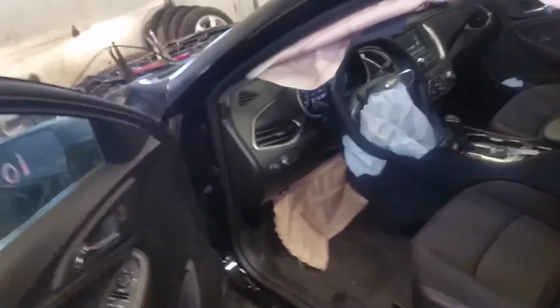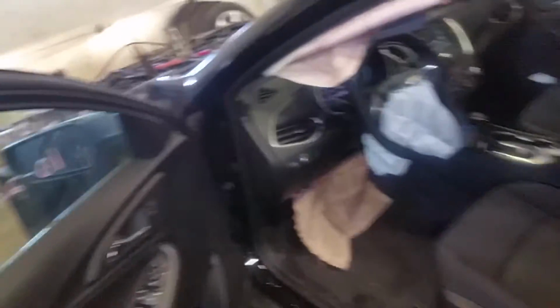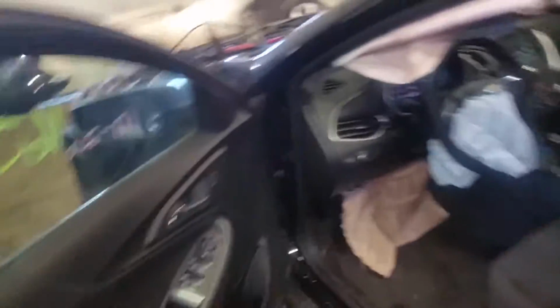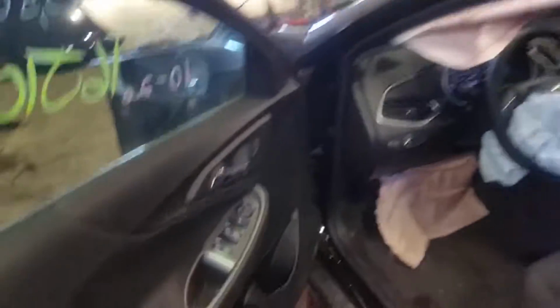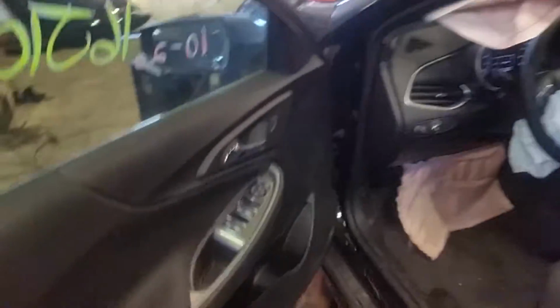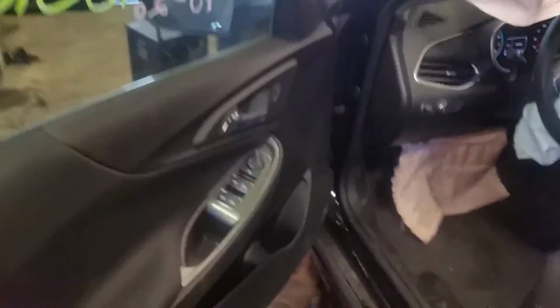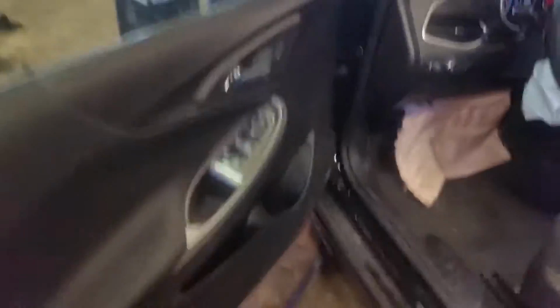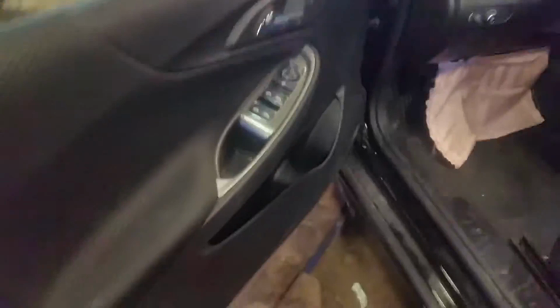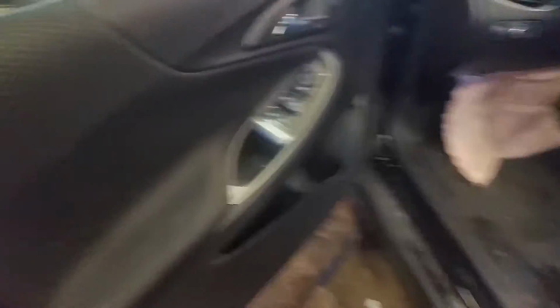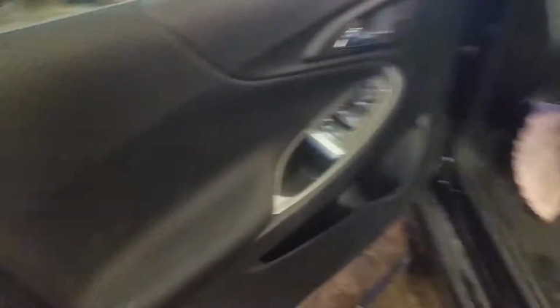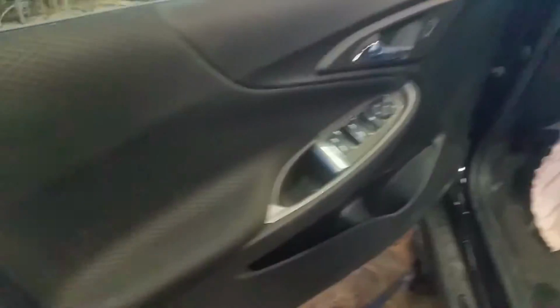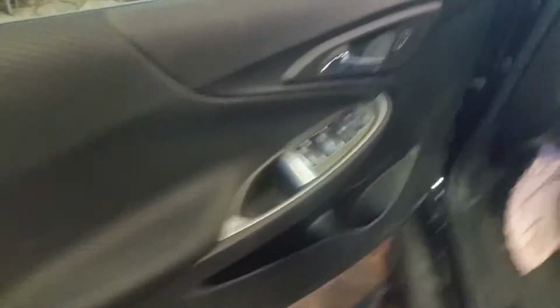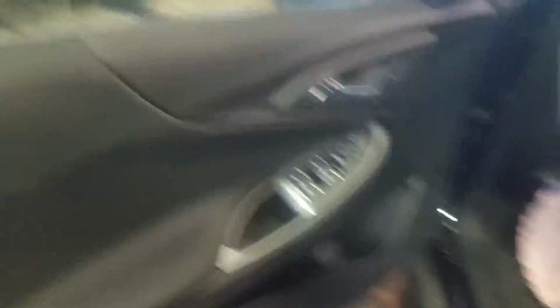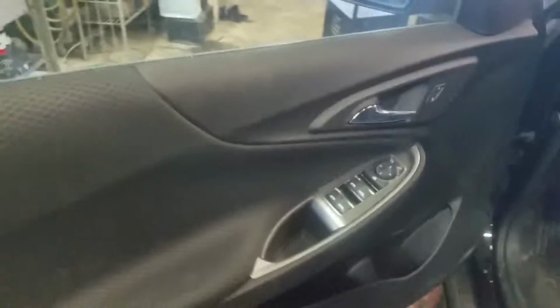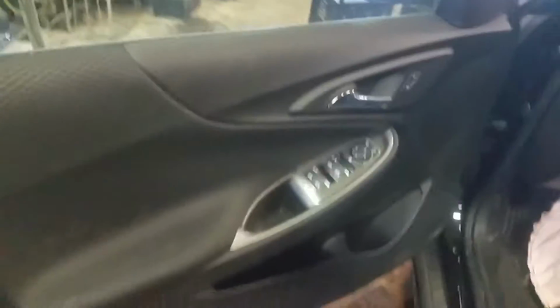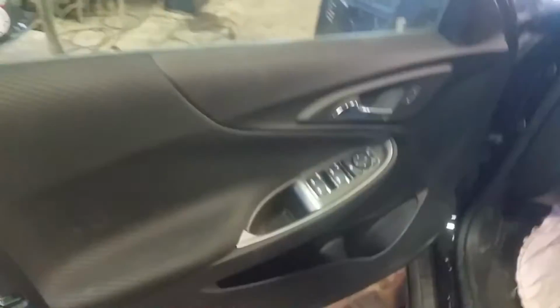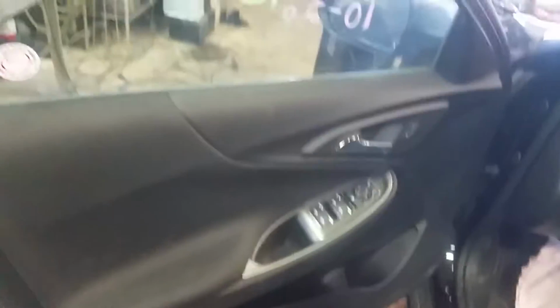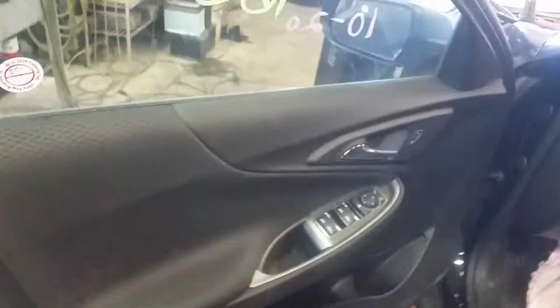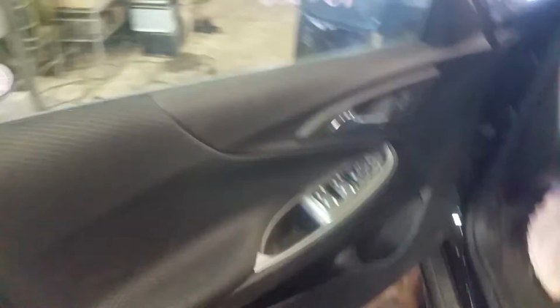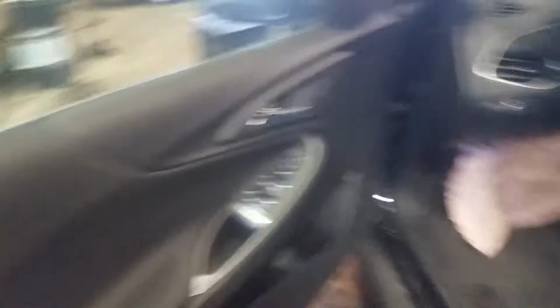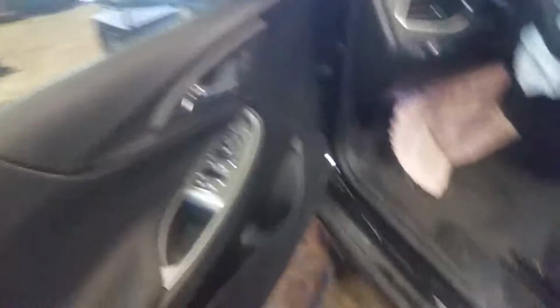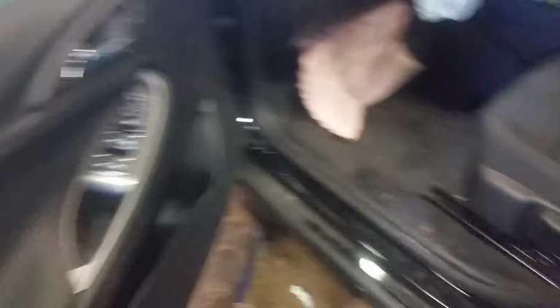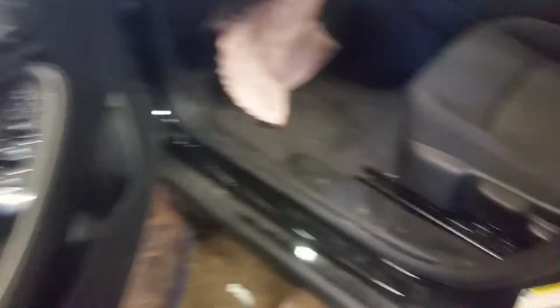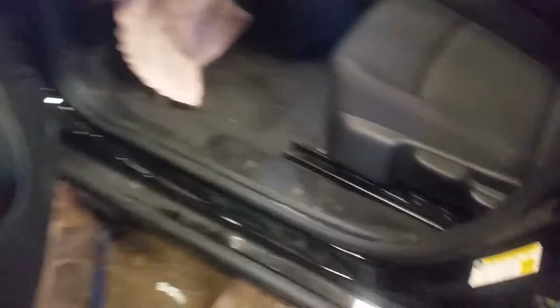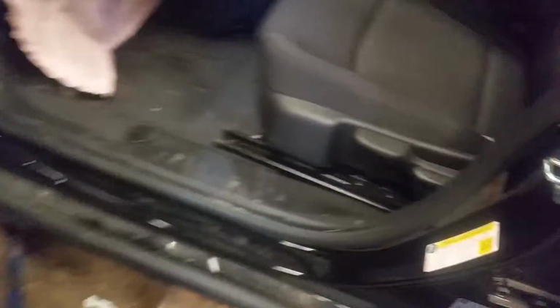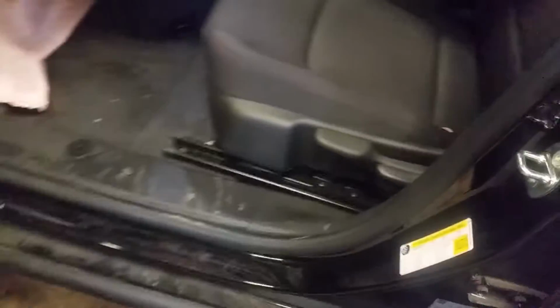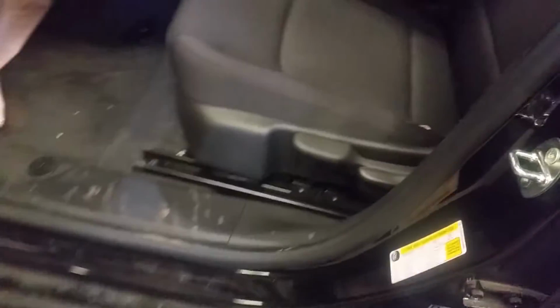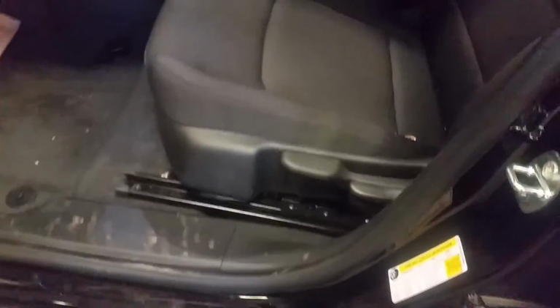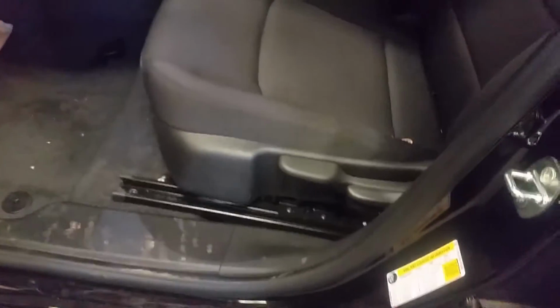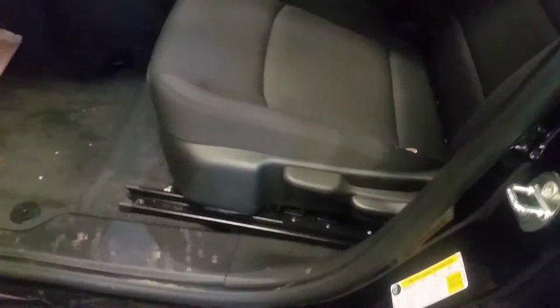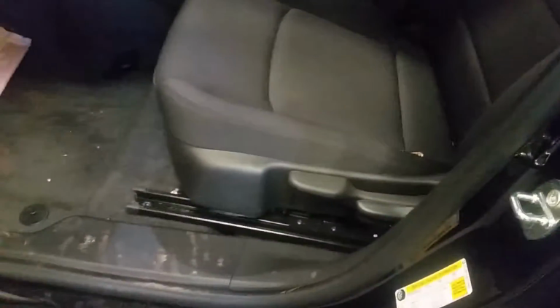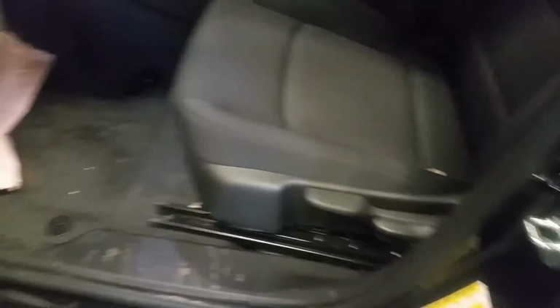Alright, we've got a black cloth interior, power windows, locks and mirrors, manual seats.